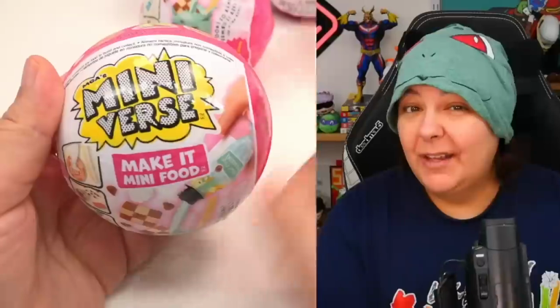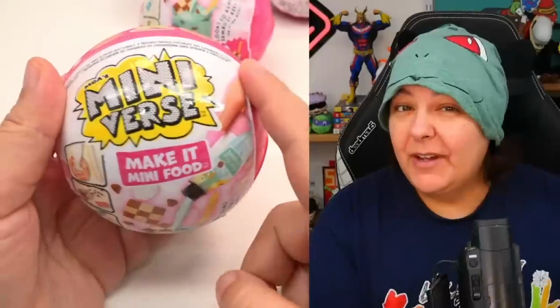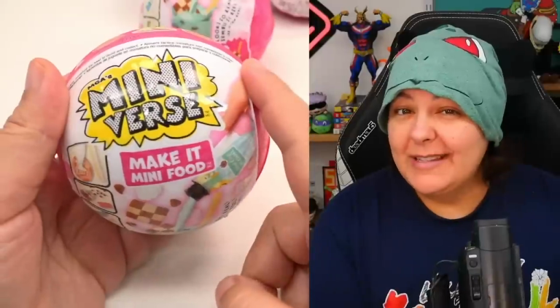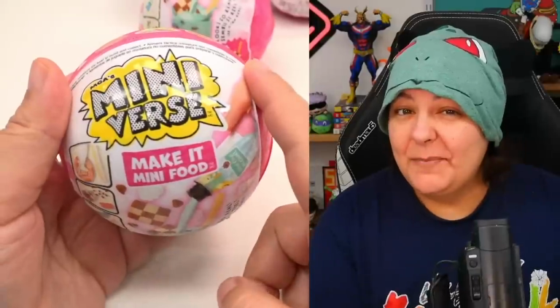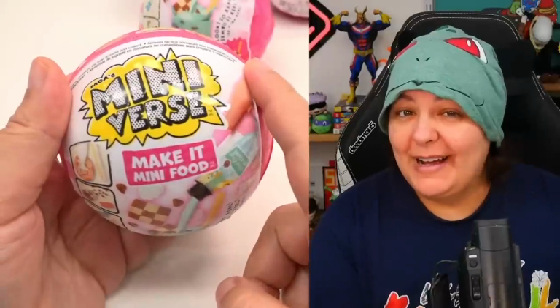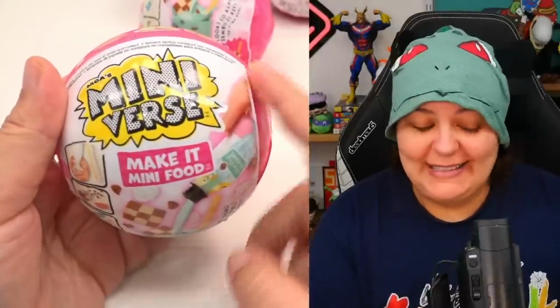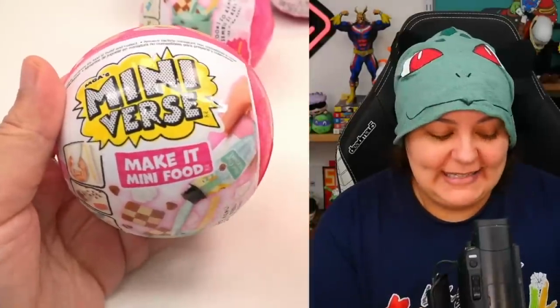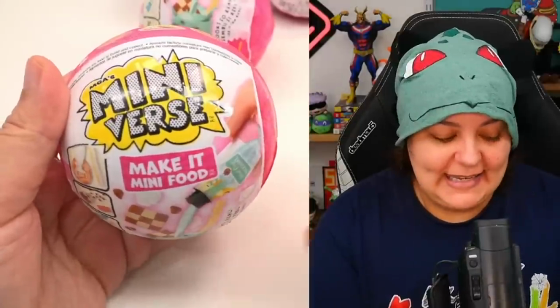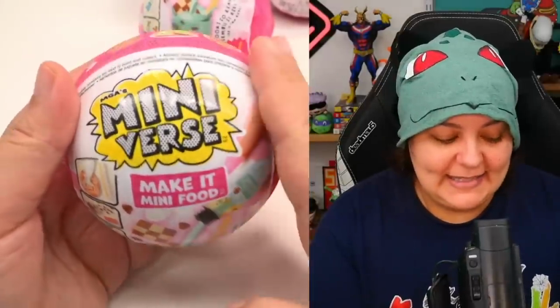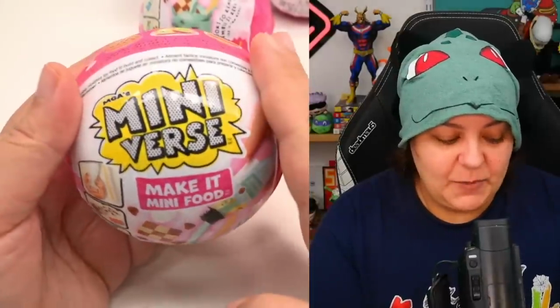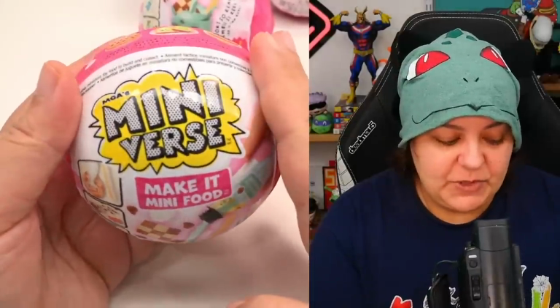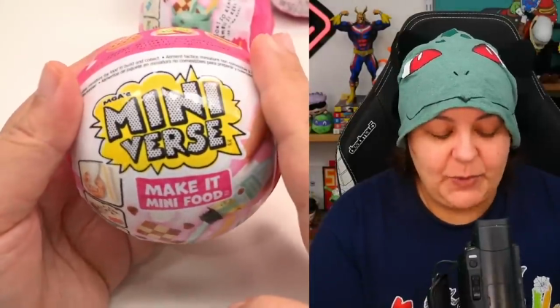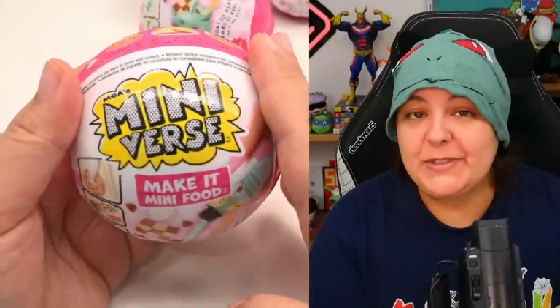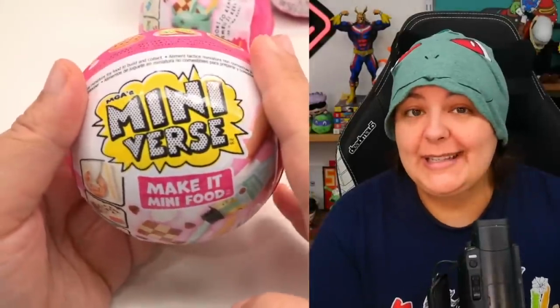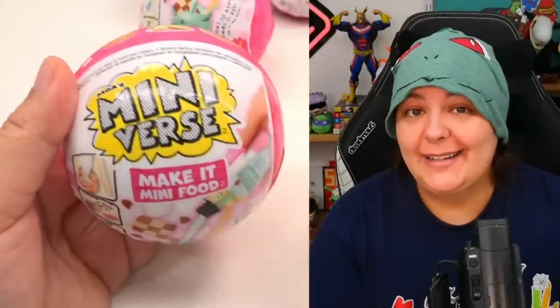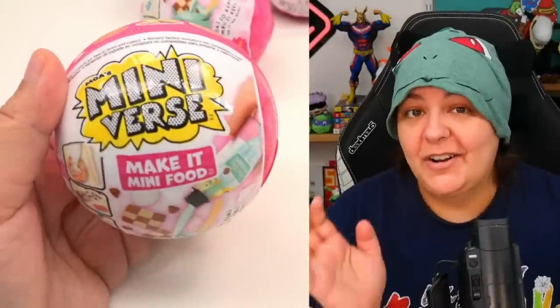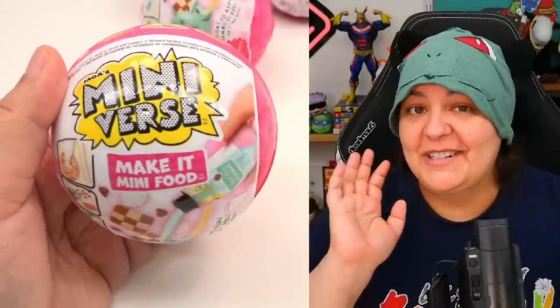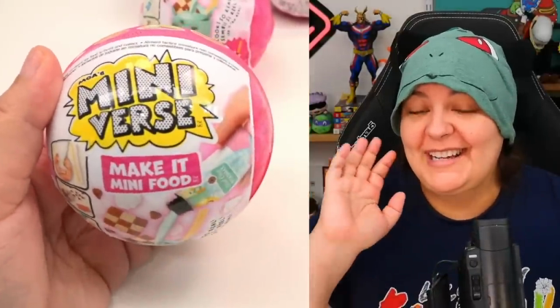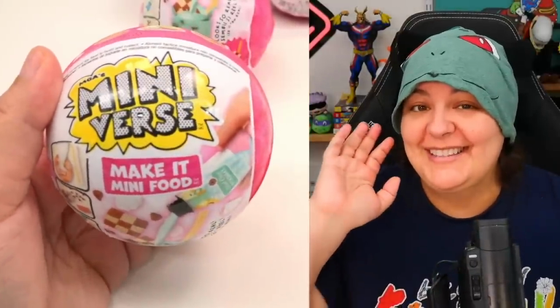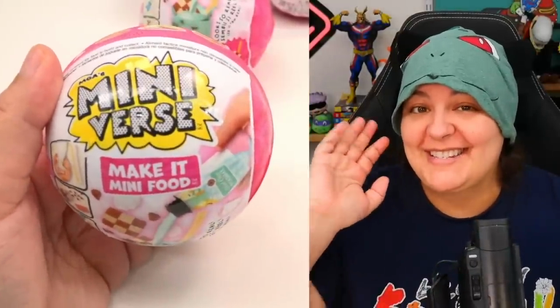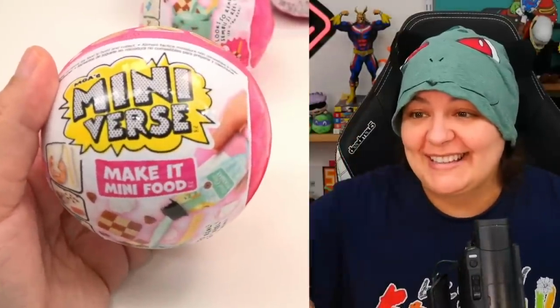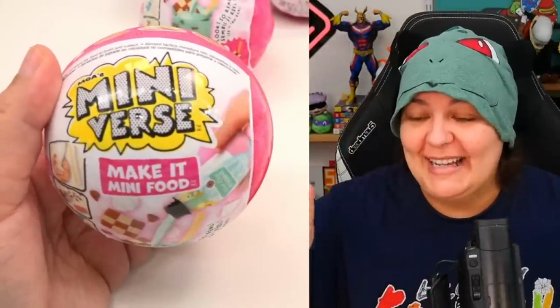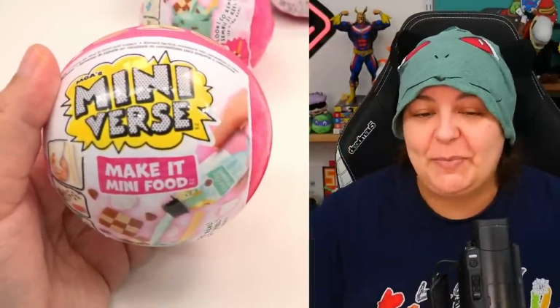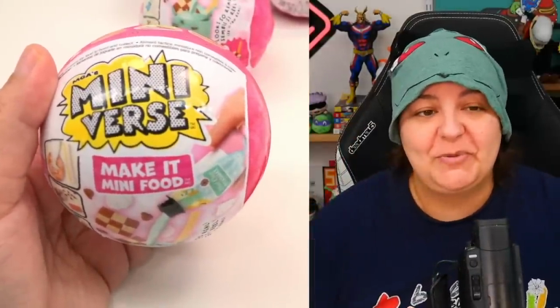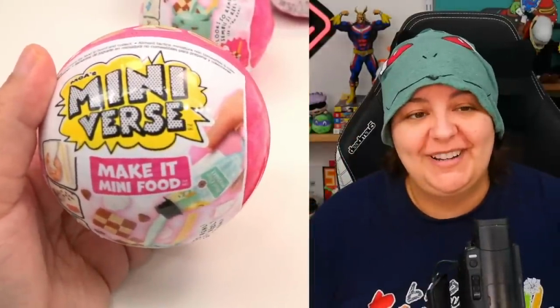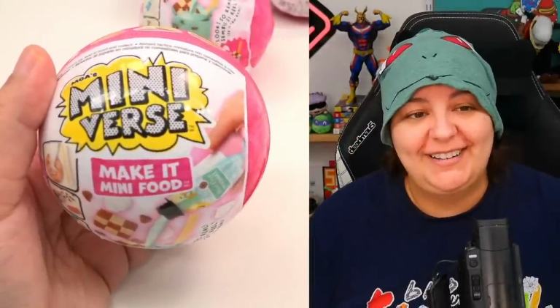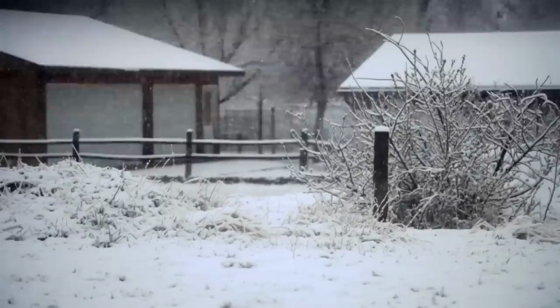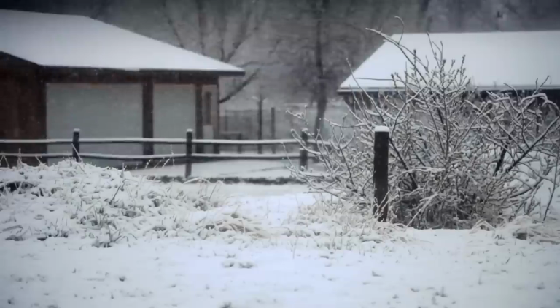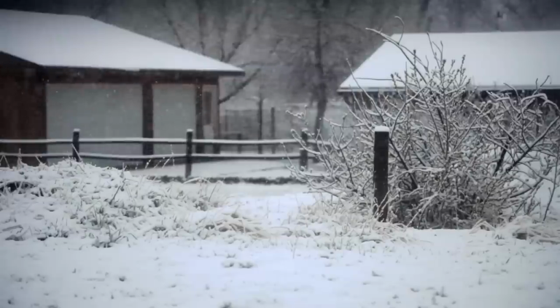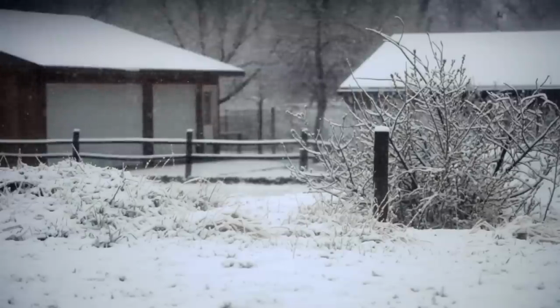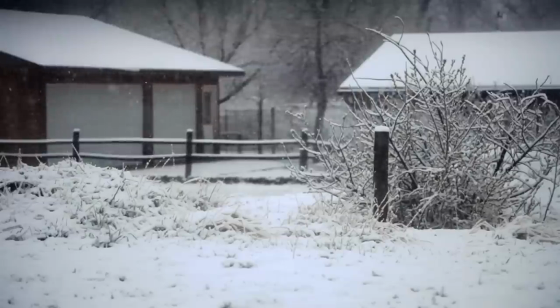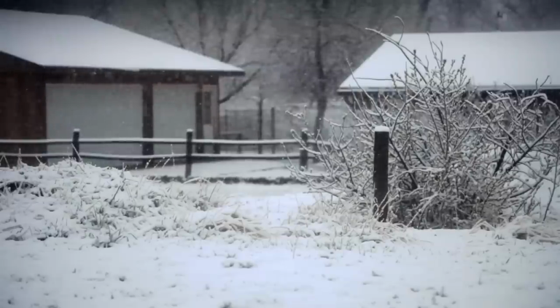Now the concept behind these is that we're supposed to let it harden in the sunlight, but we are in Canadian winter.